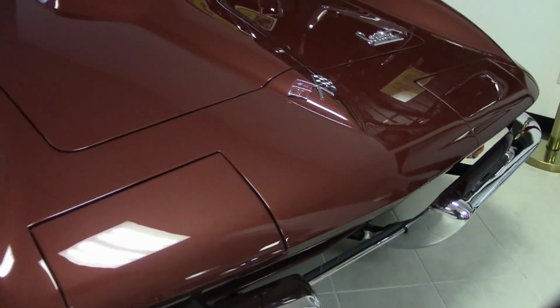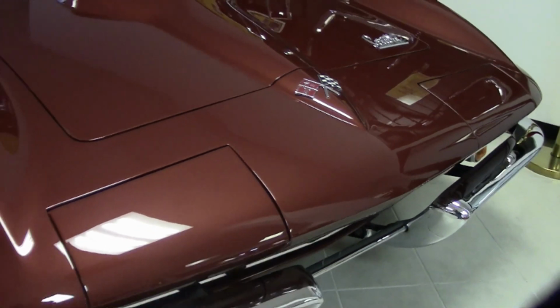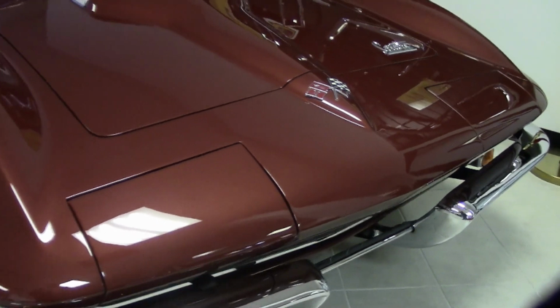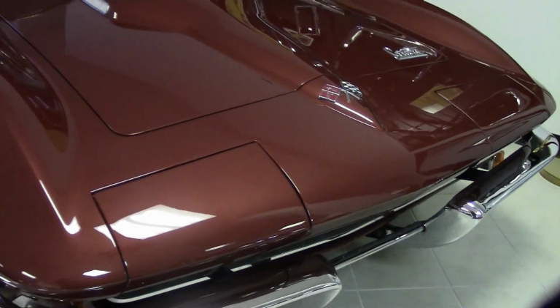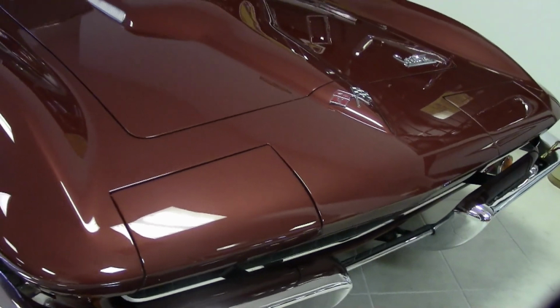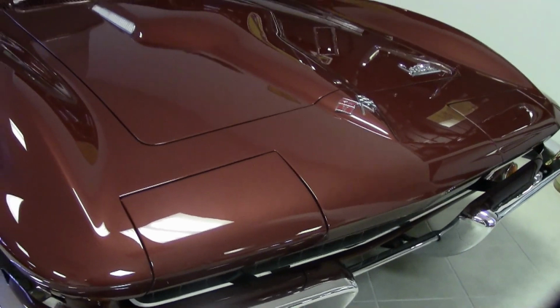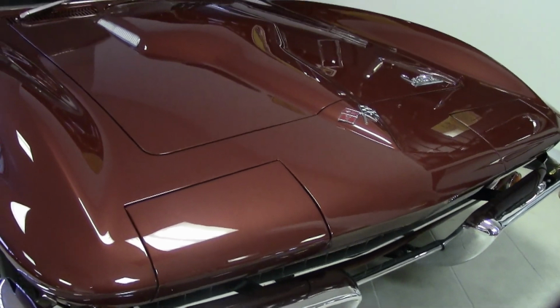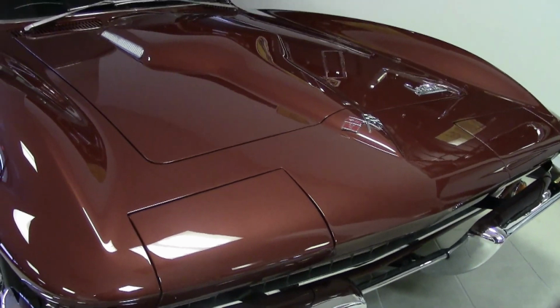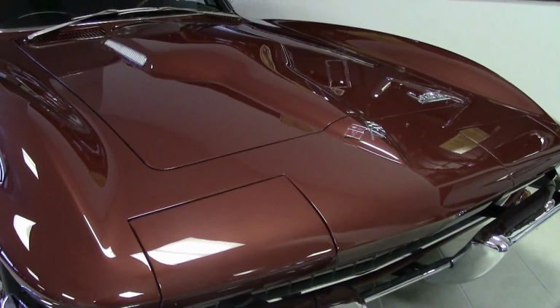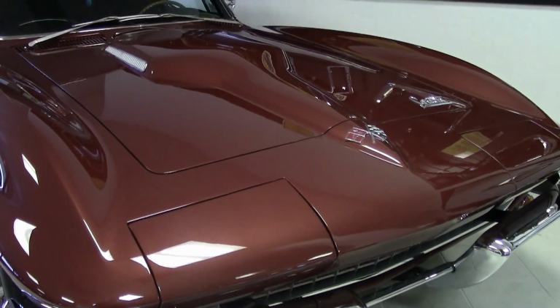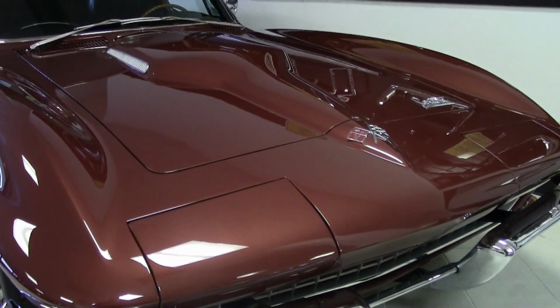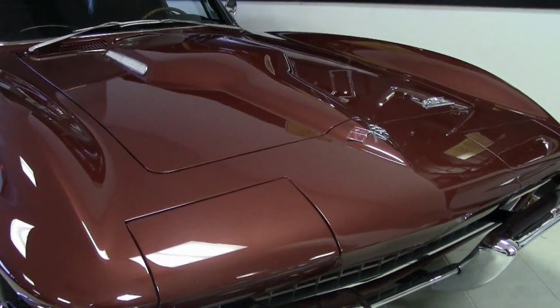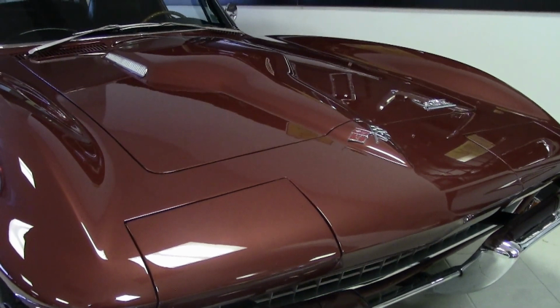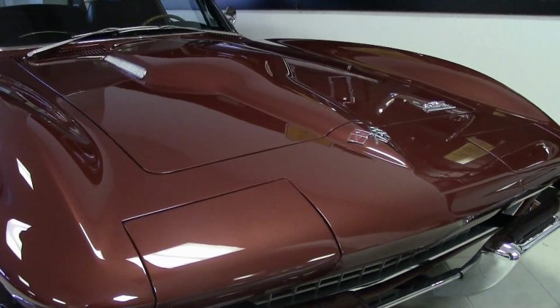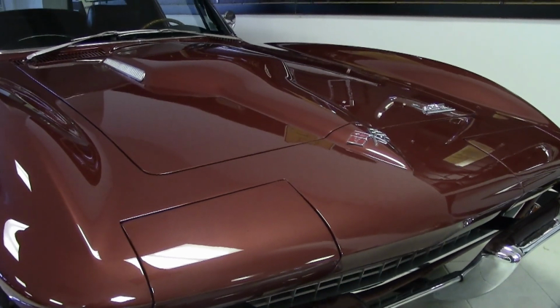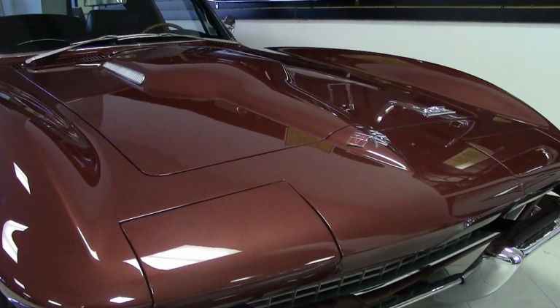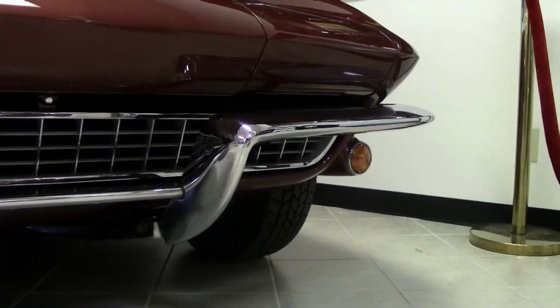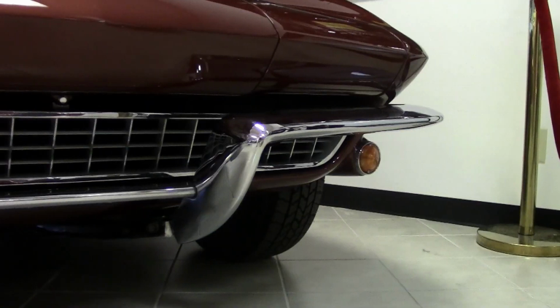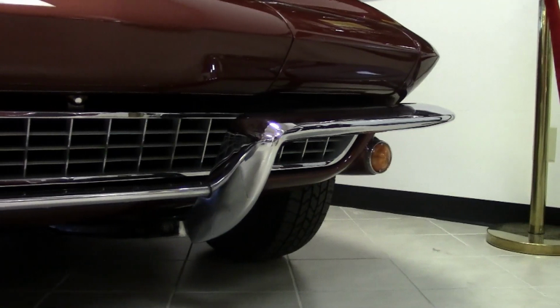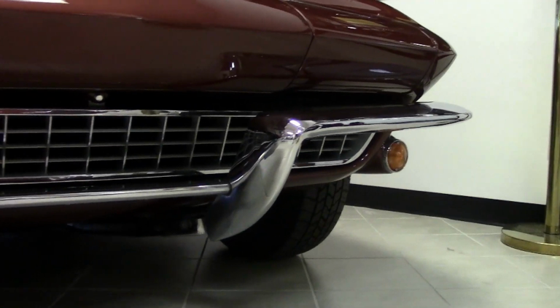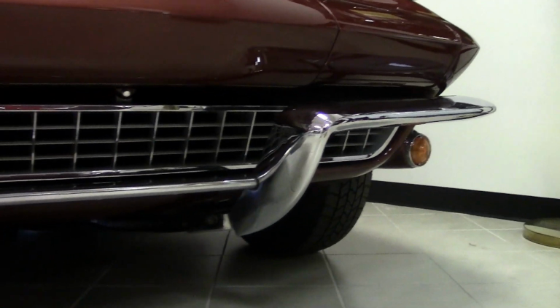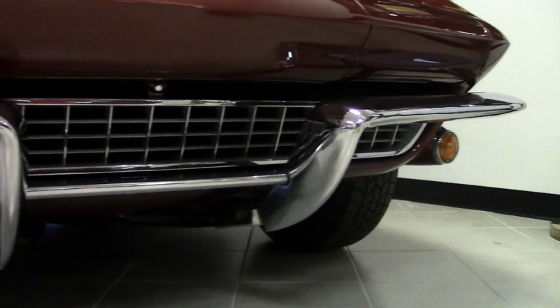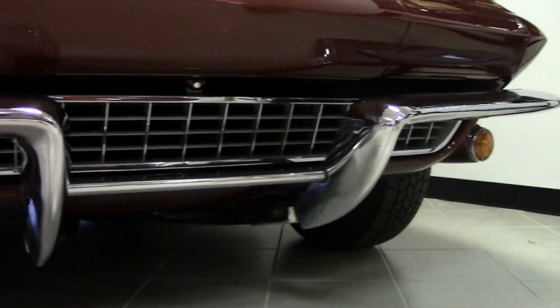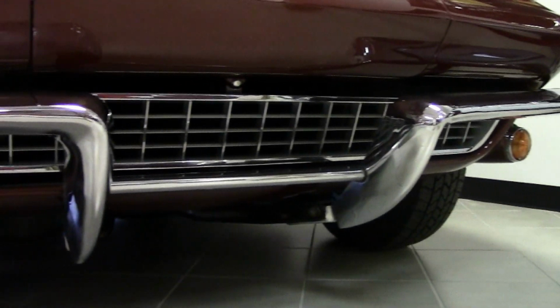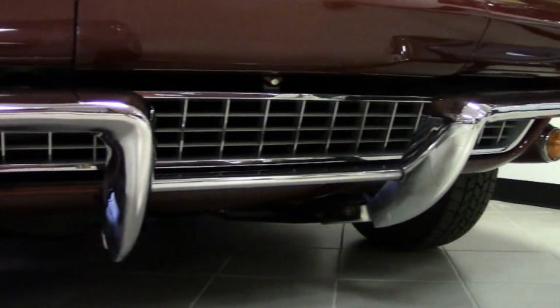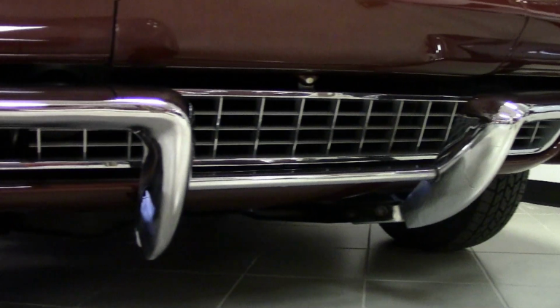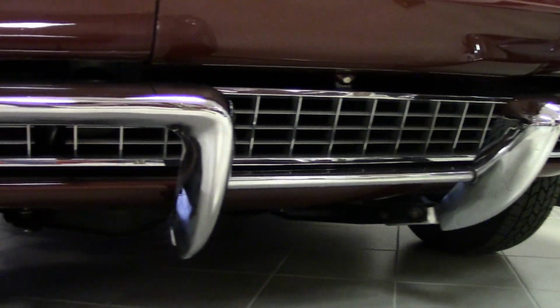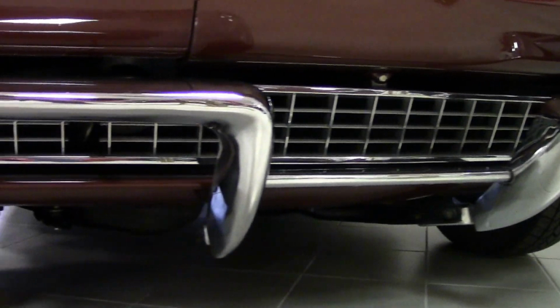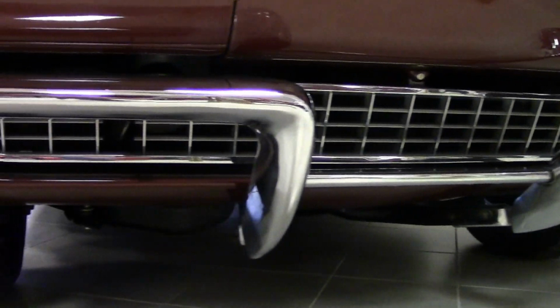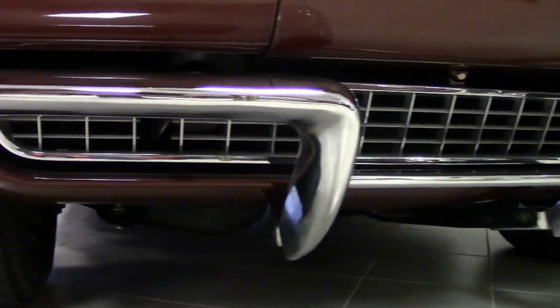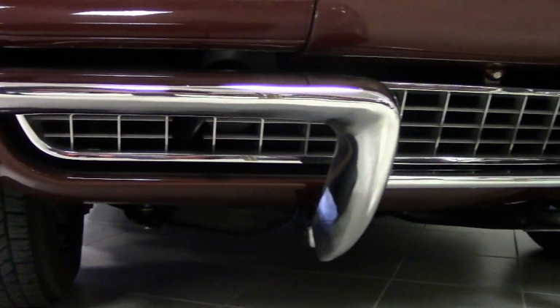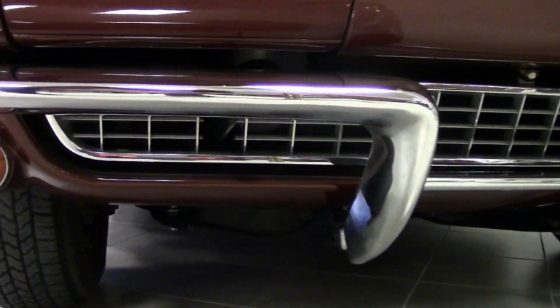It has shoulder belts, headrests, AM/FM radio, a power antenna, gold-lined tires, soft-ray glass and windshield.